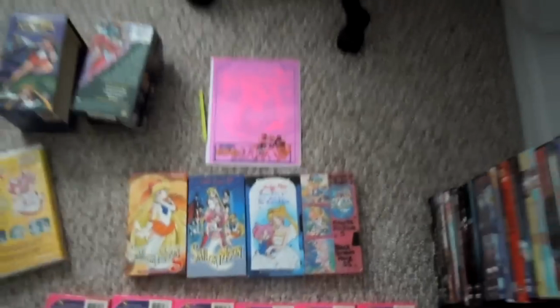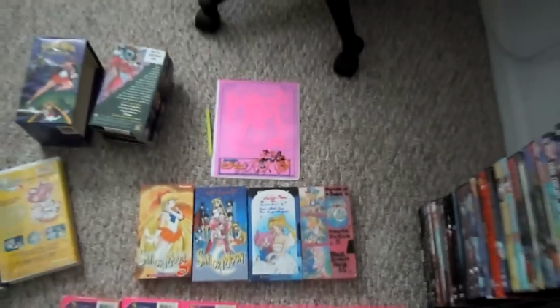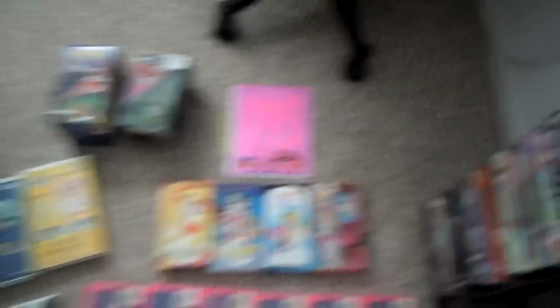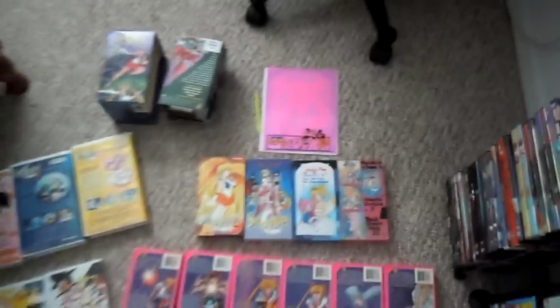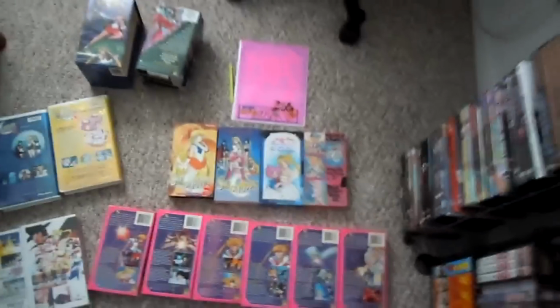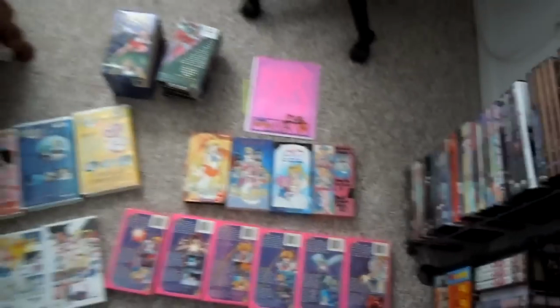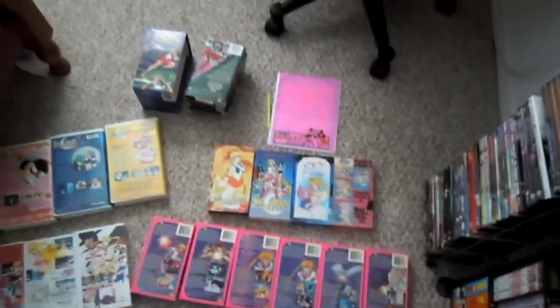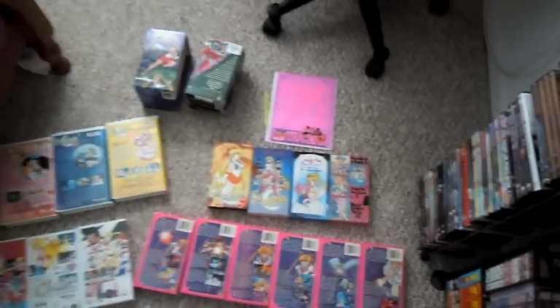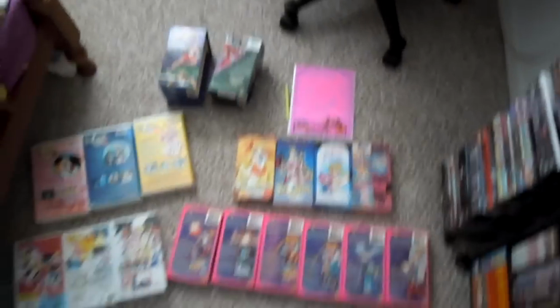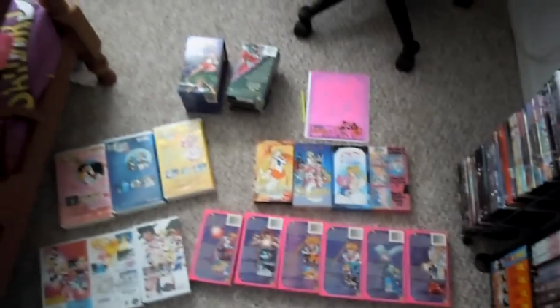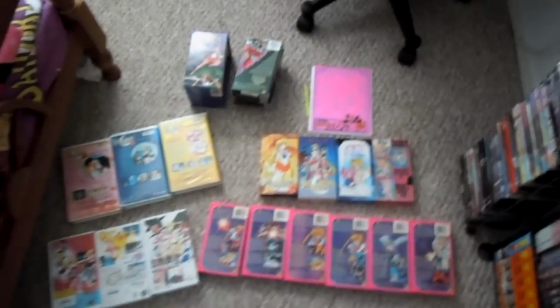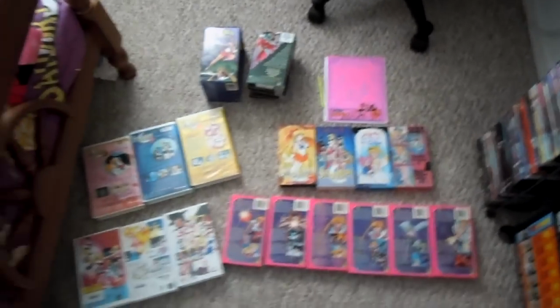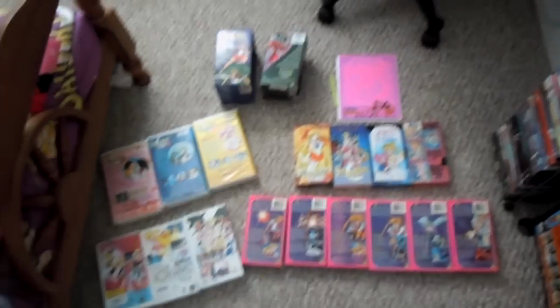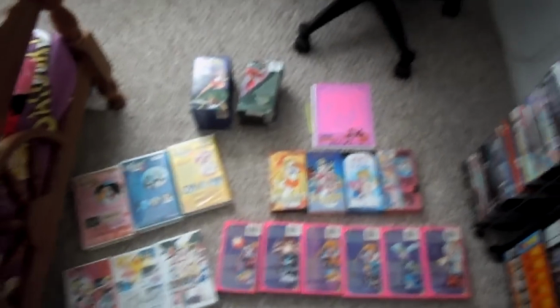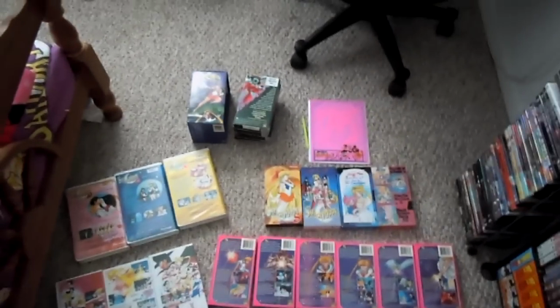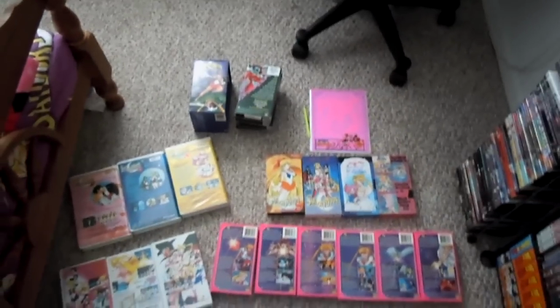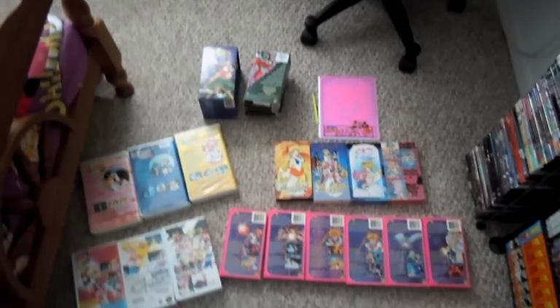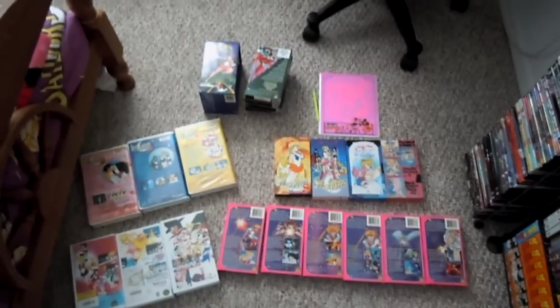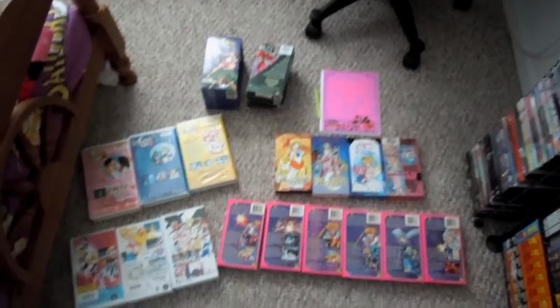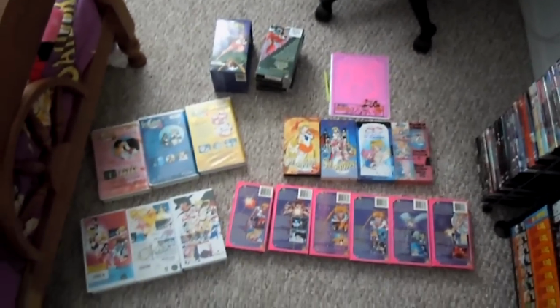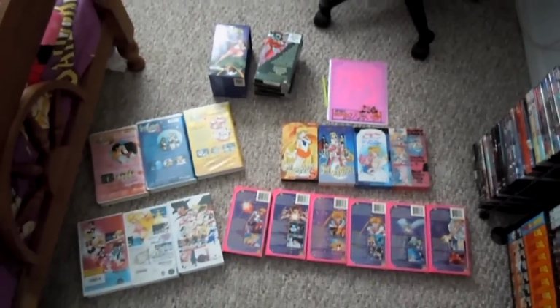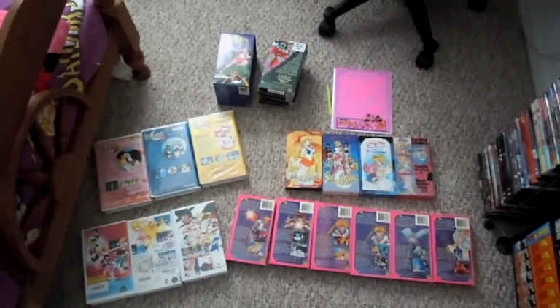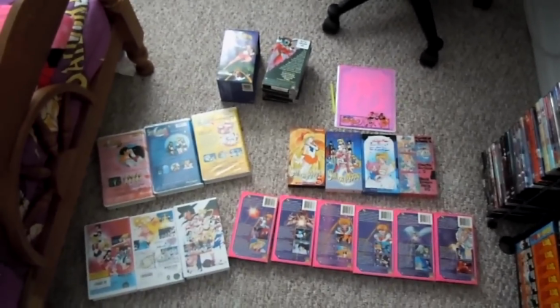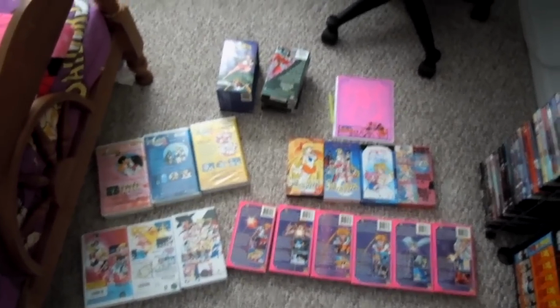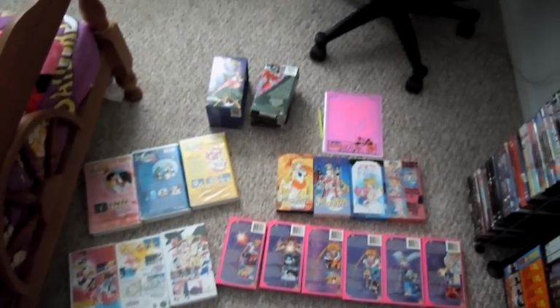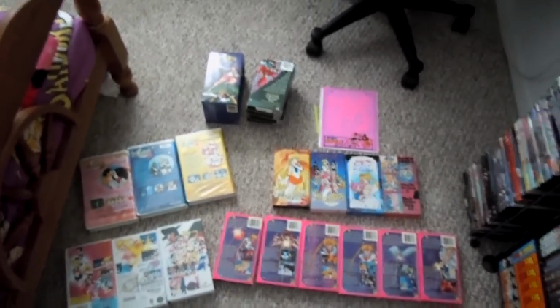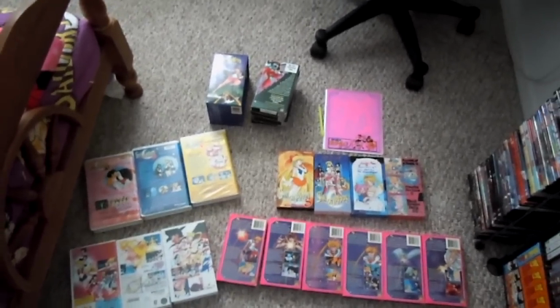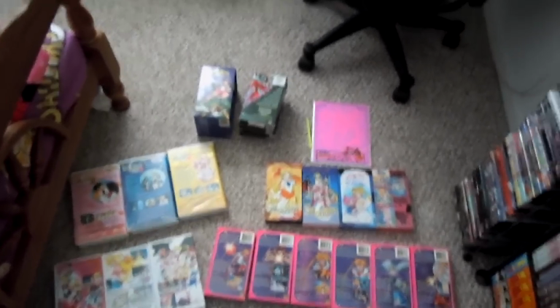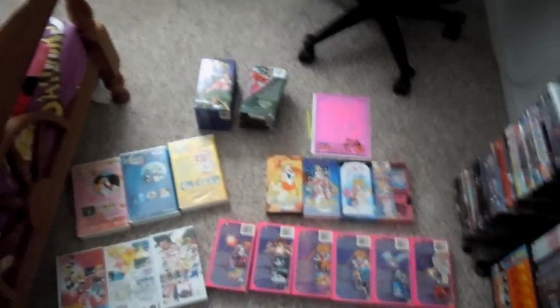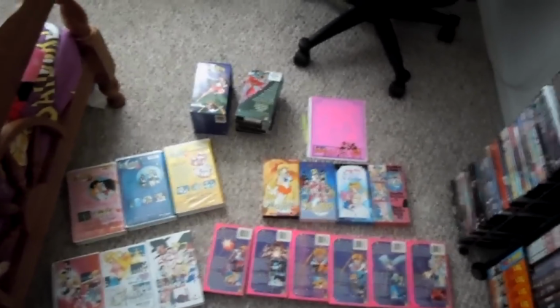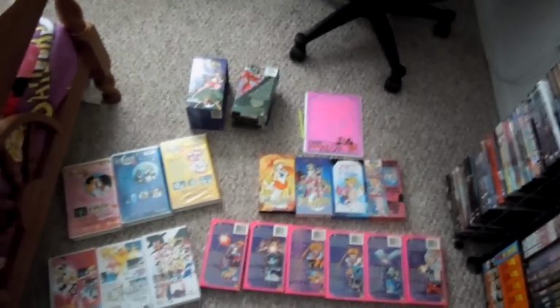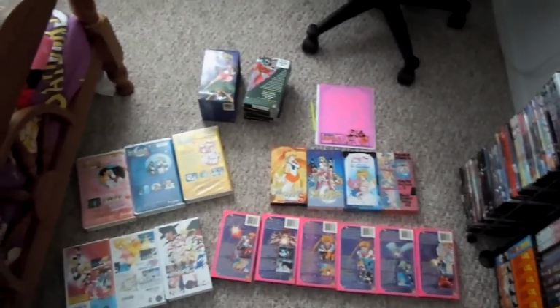This is my collection of VHS tapes. So please let me know what you think. Bye.